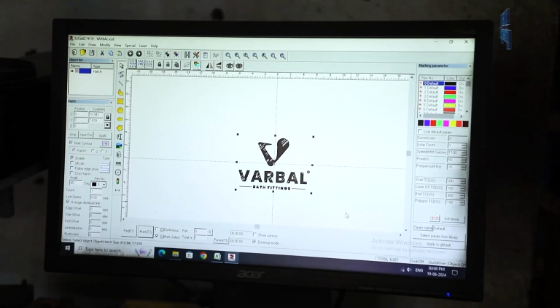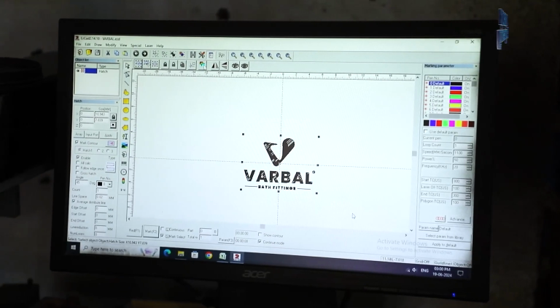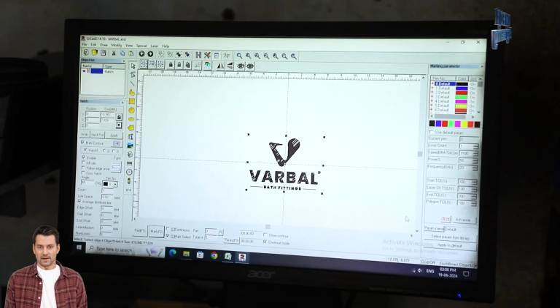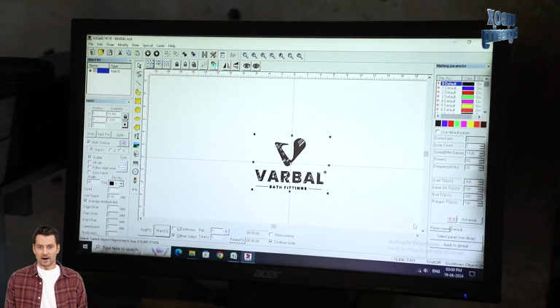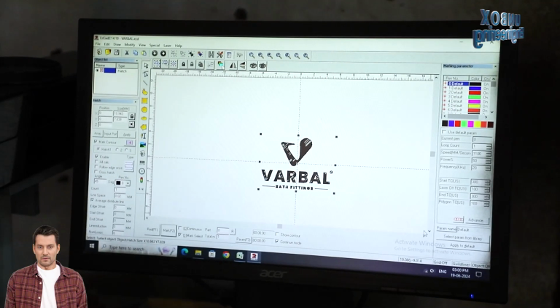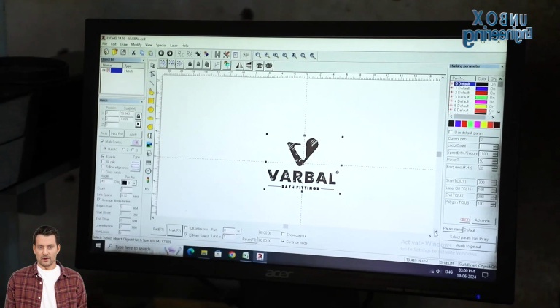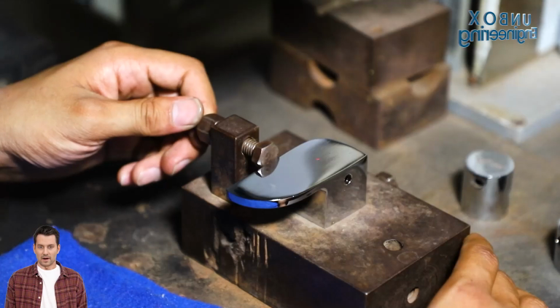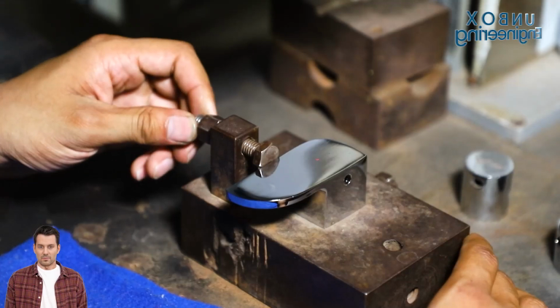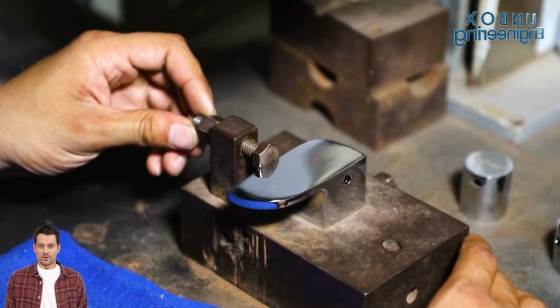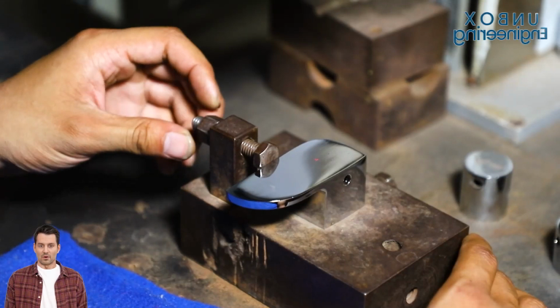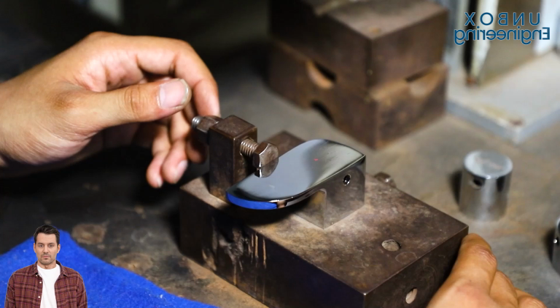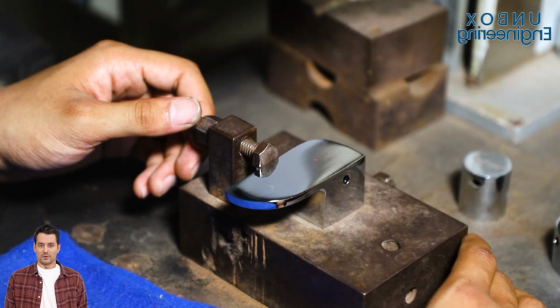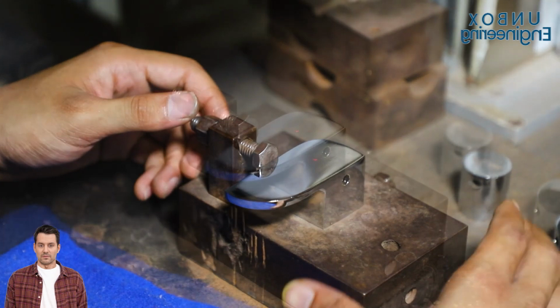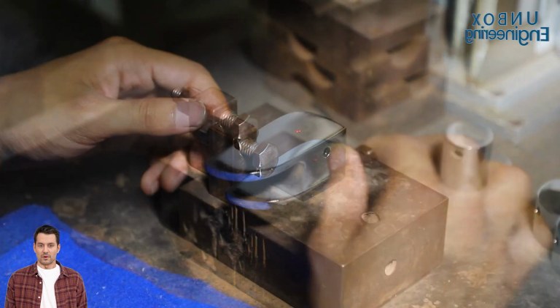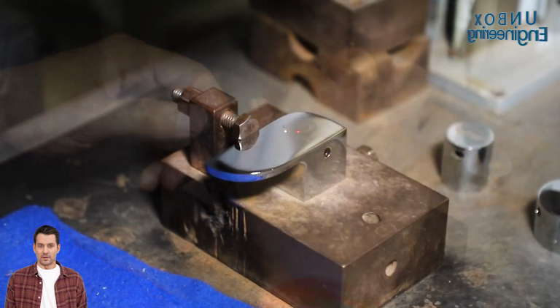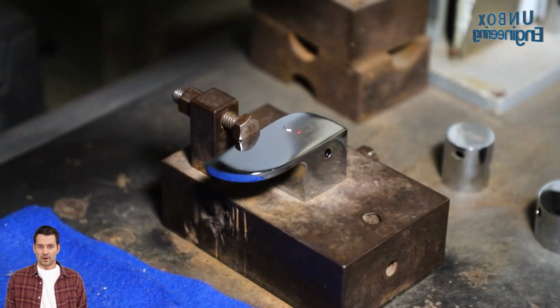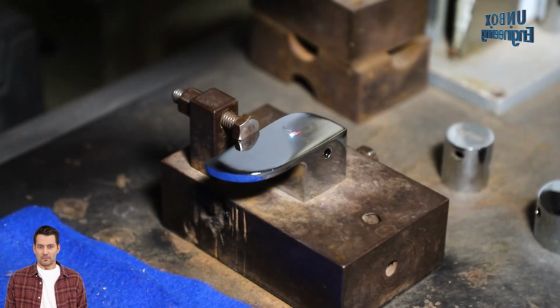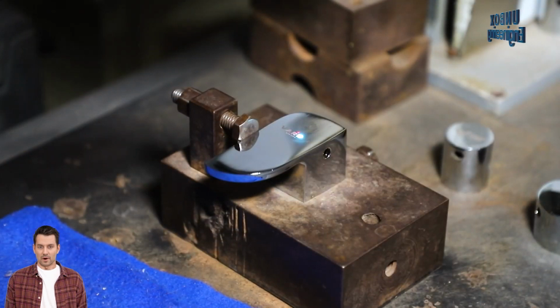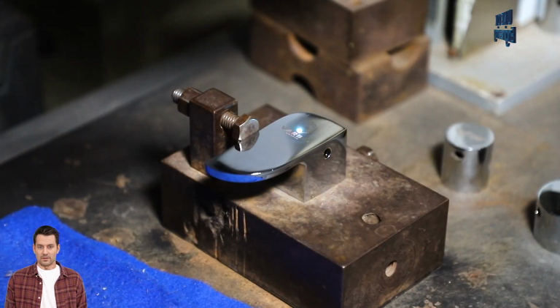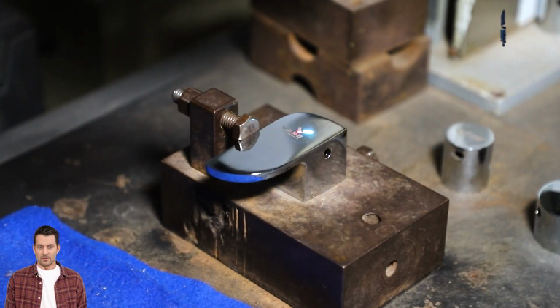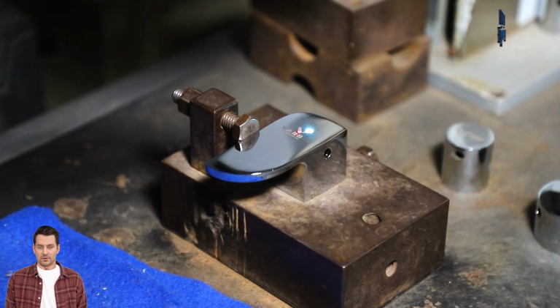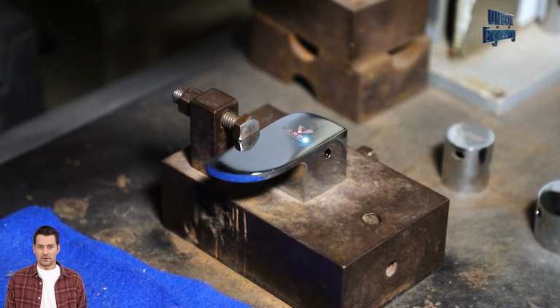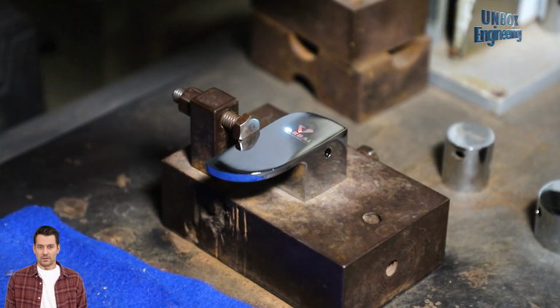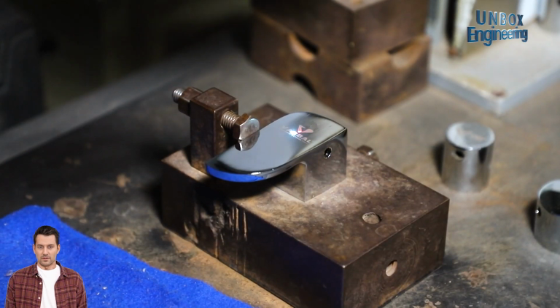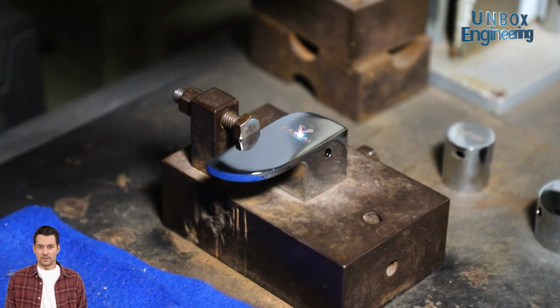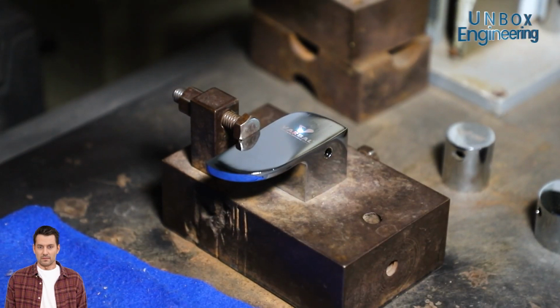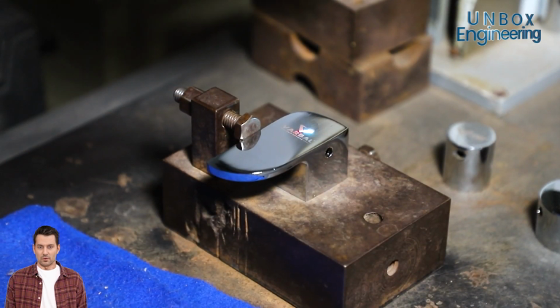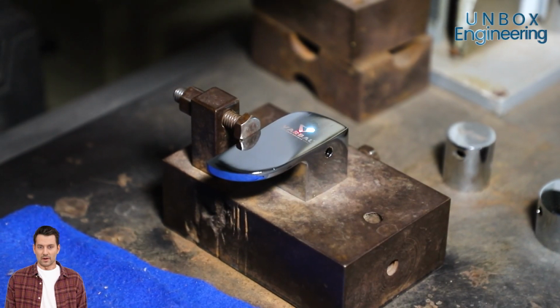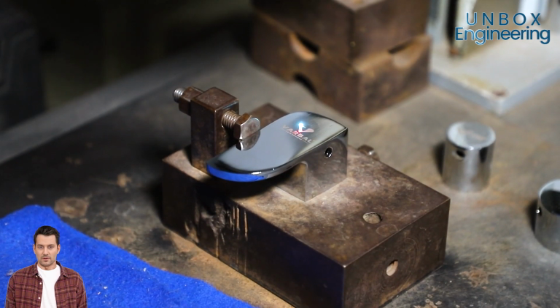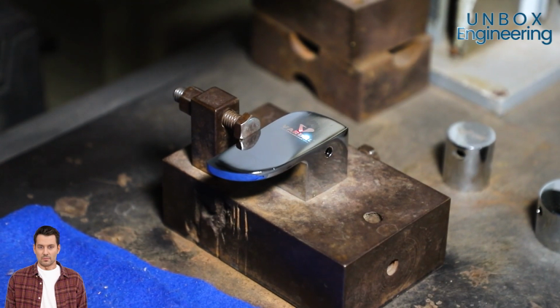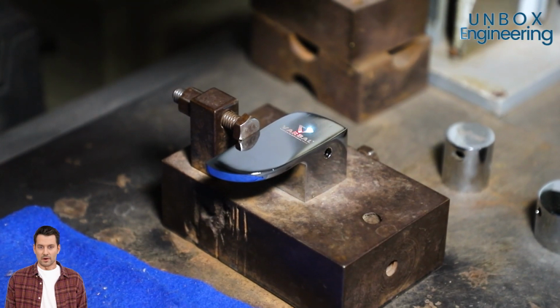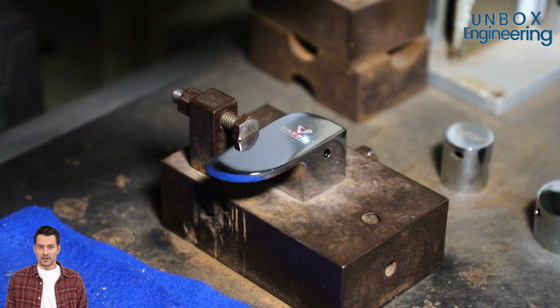Now, the company logo is printed on the faucet surfaces through laser printing.